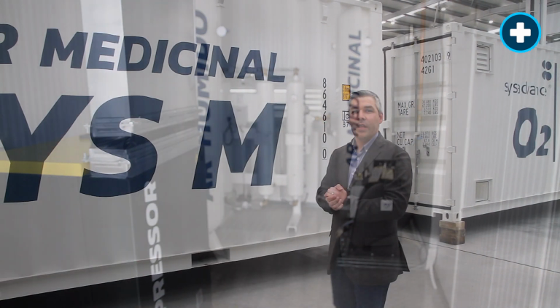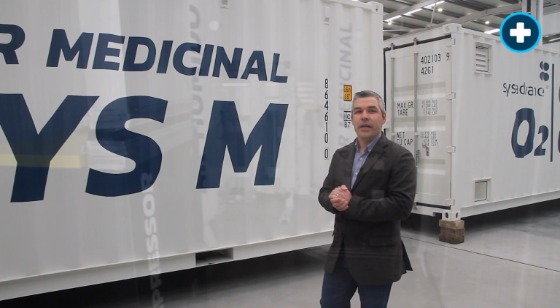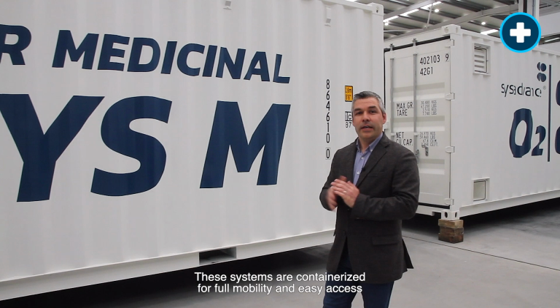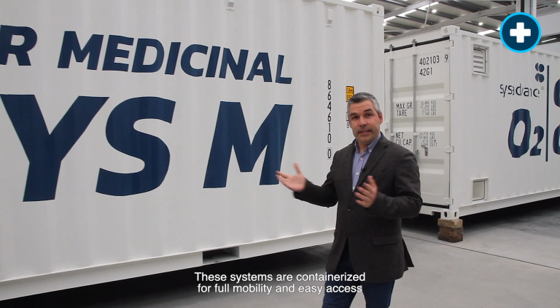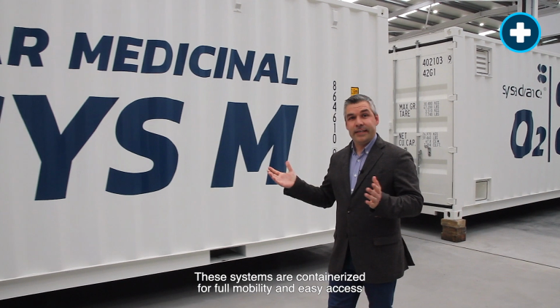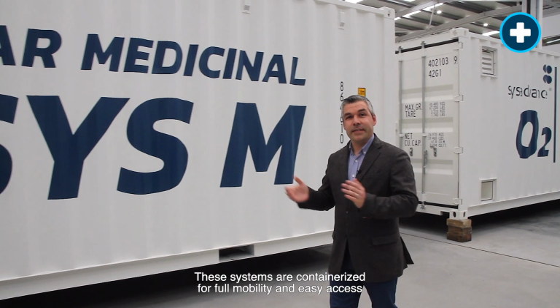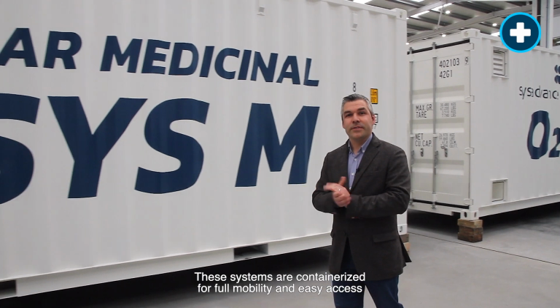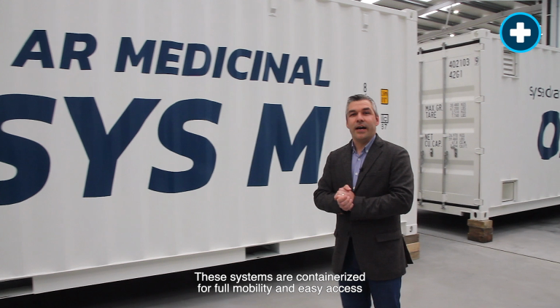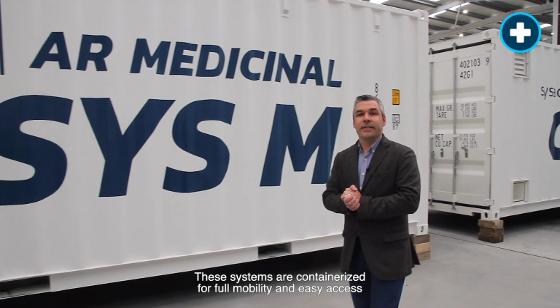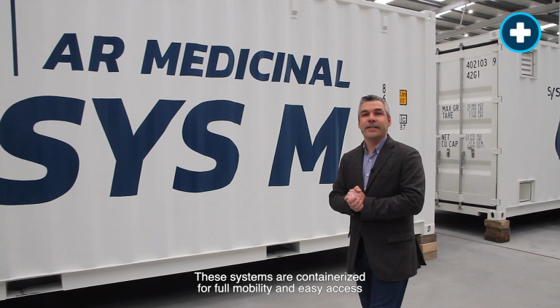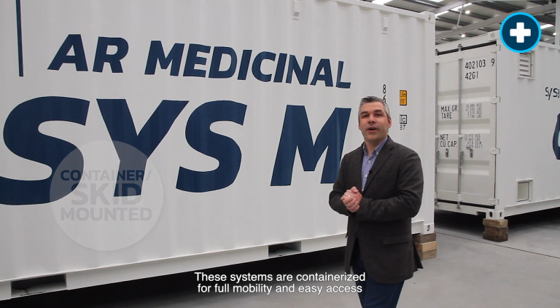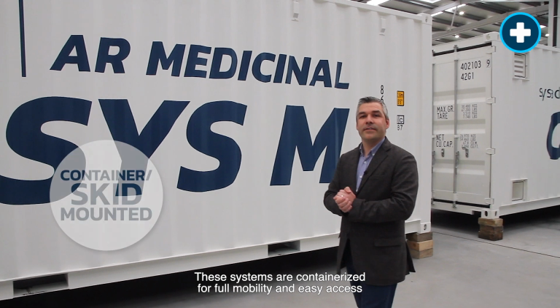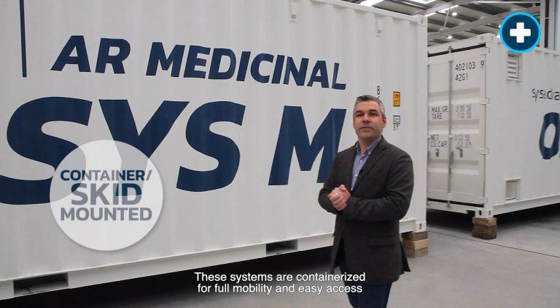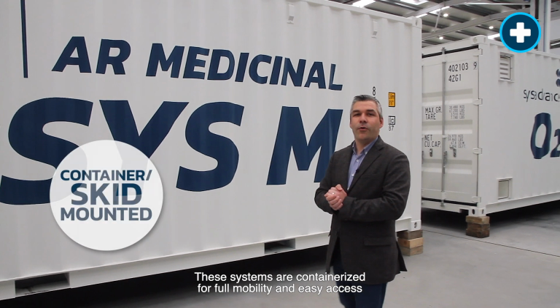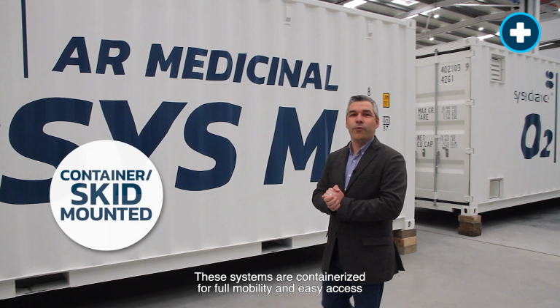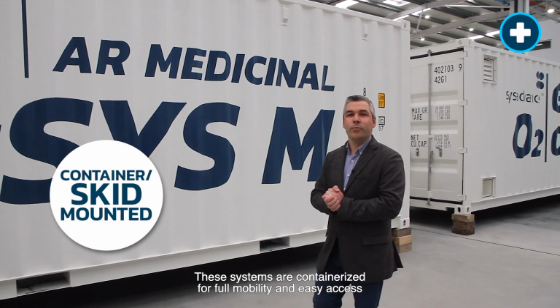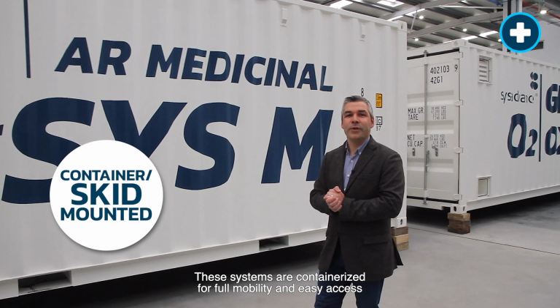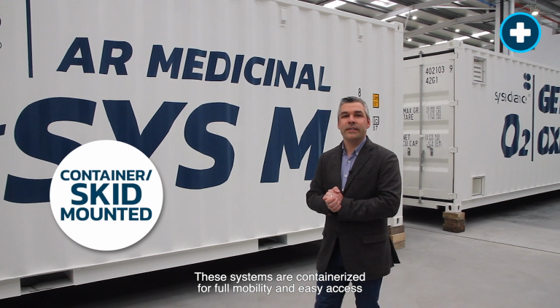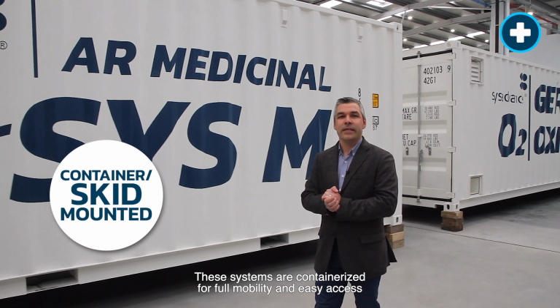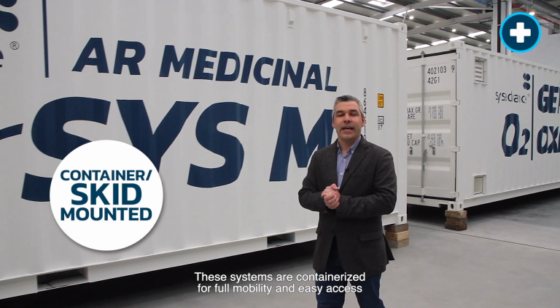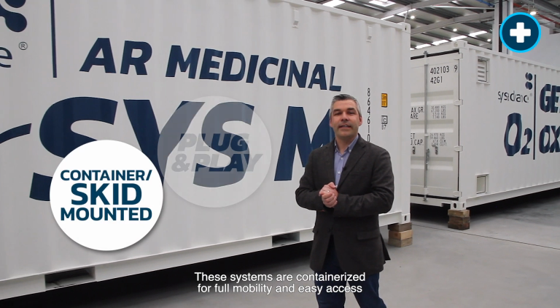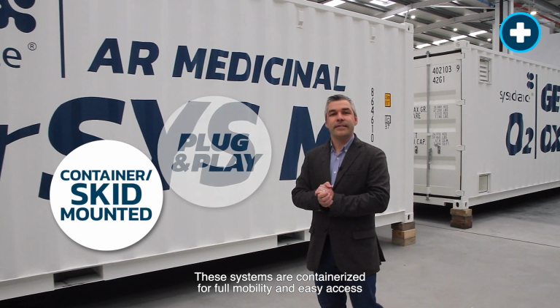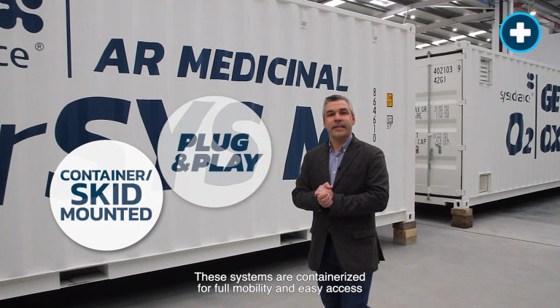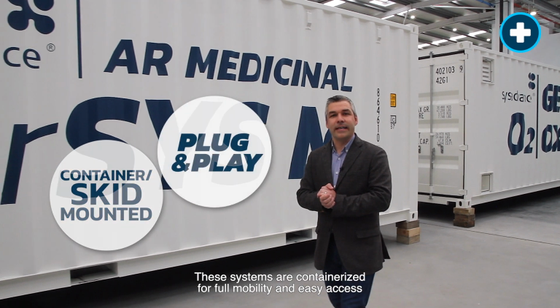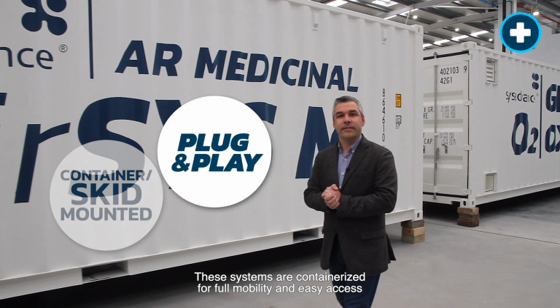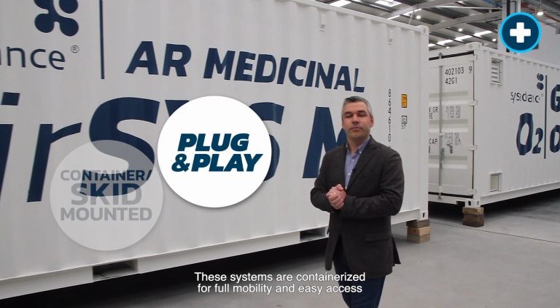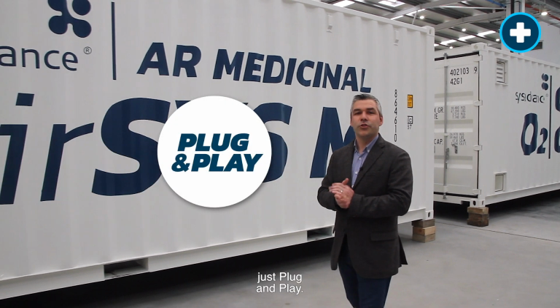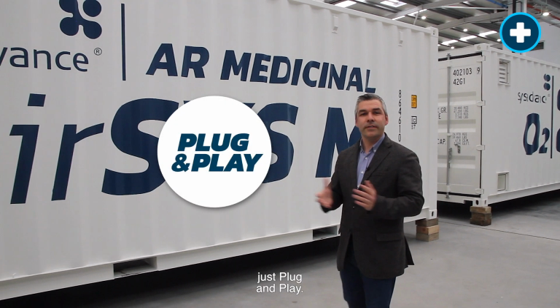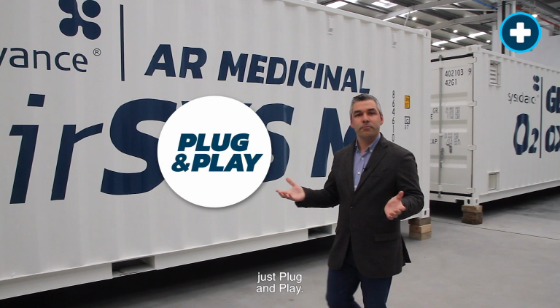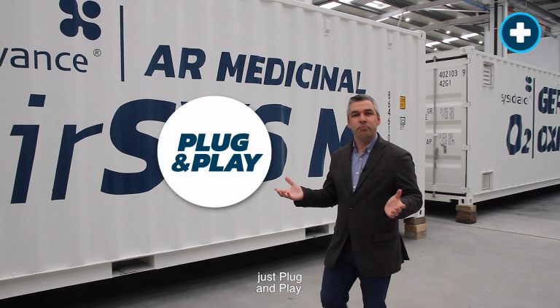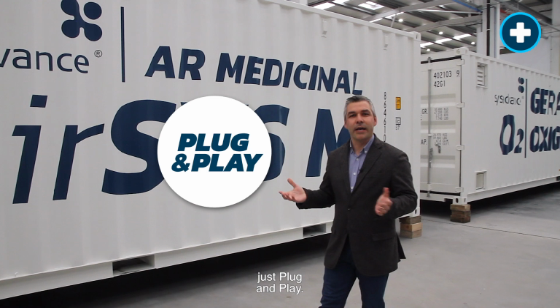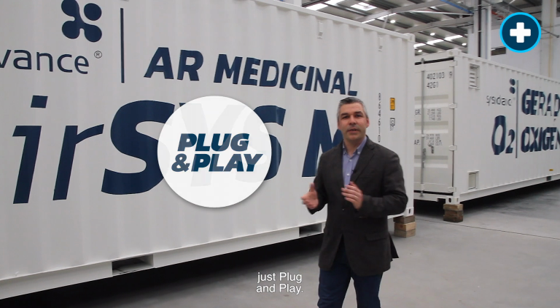These systems are containerized for full mobility and easy access. Just plug and play.